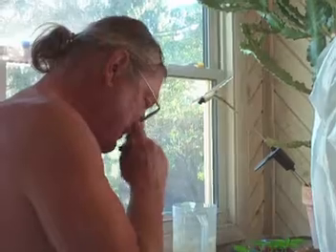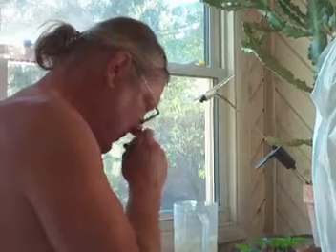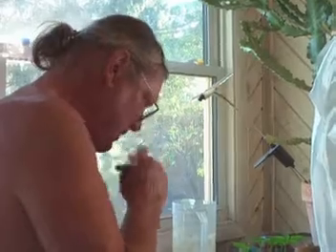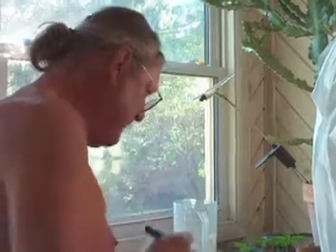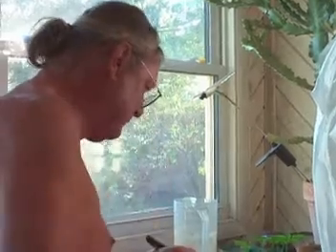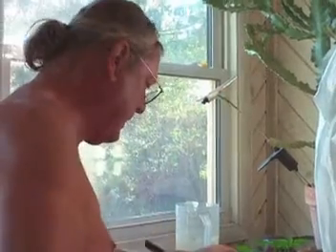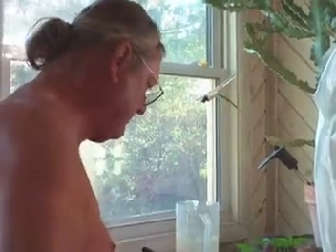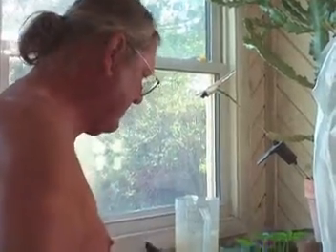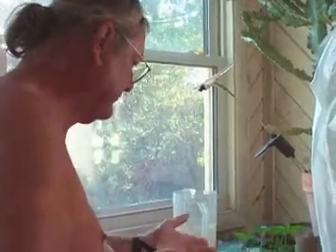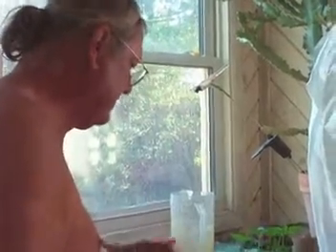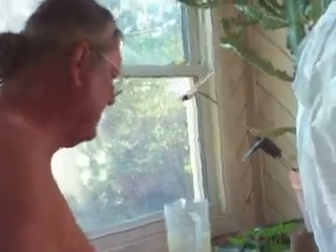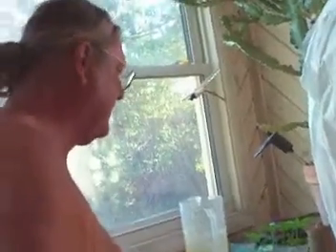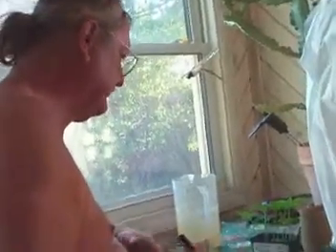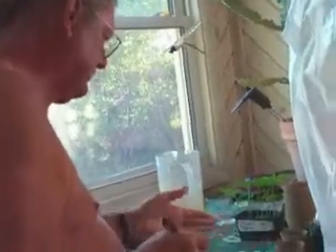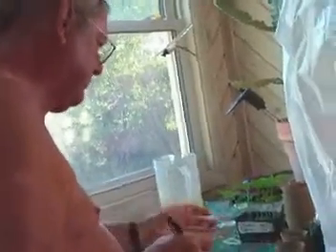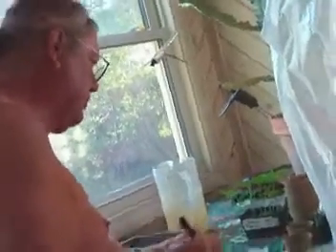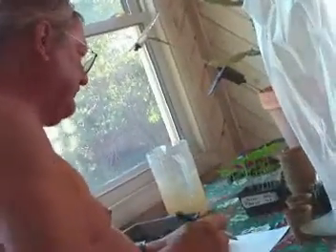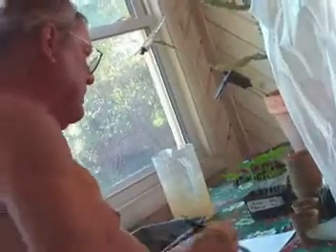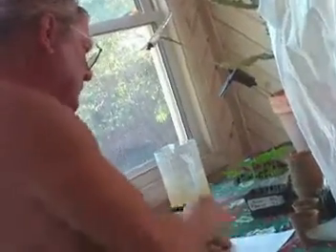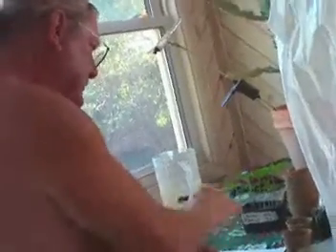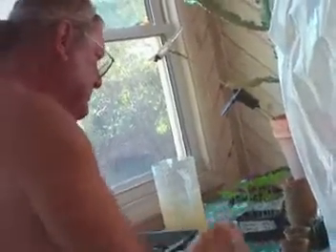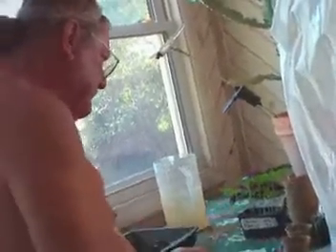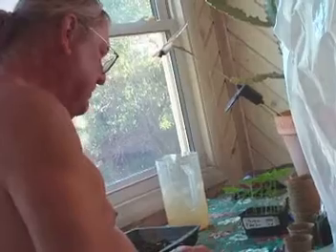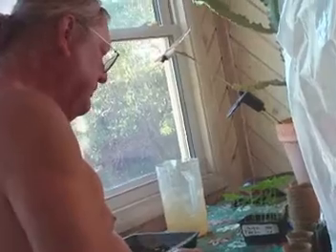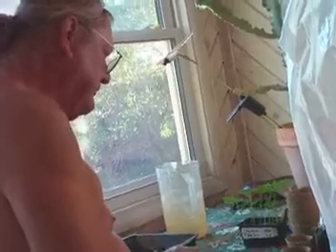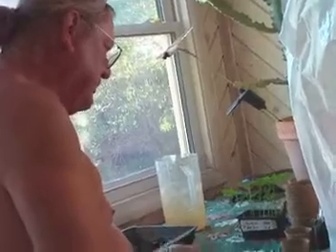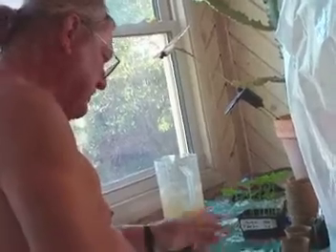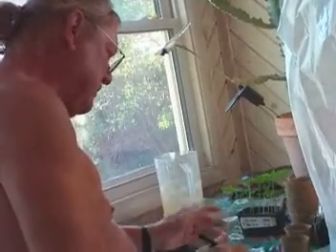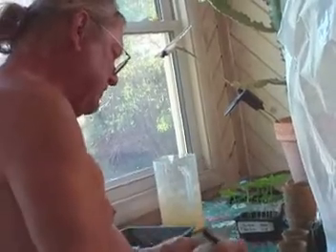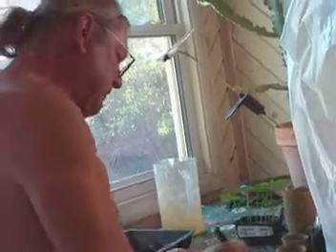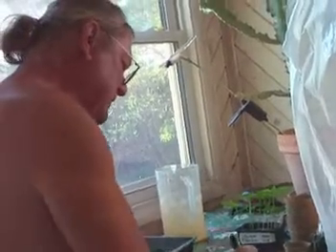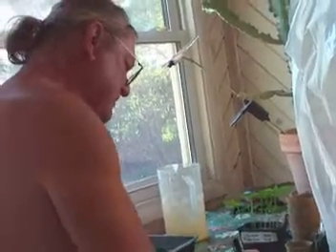We're going to transplant some peppers — bellboys. We started these about three weeks ago and they're in good shape right now.